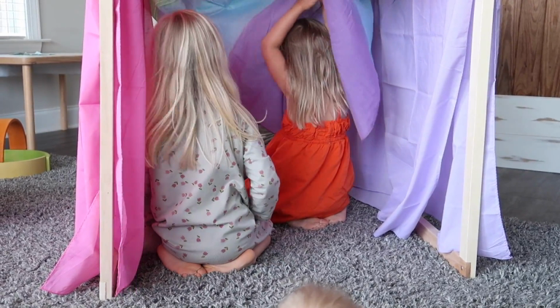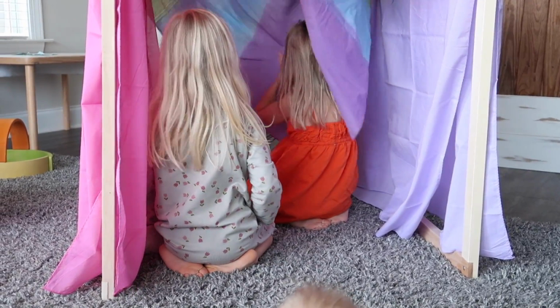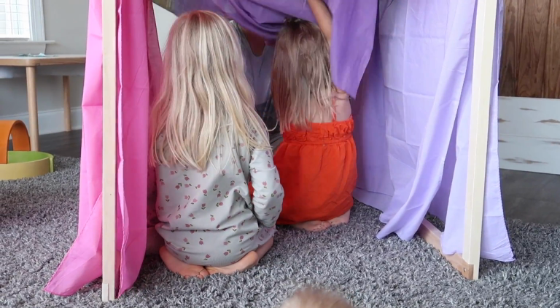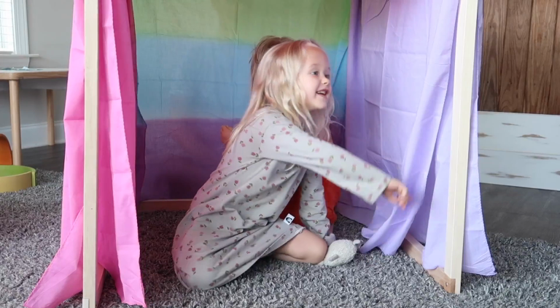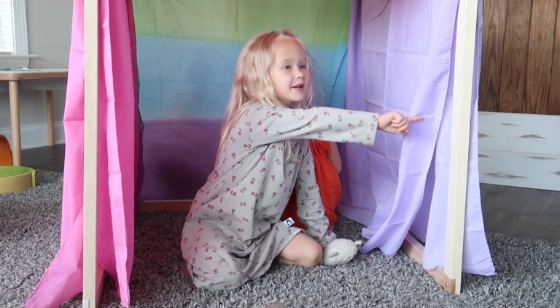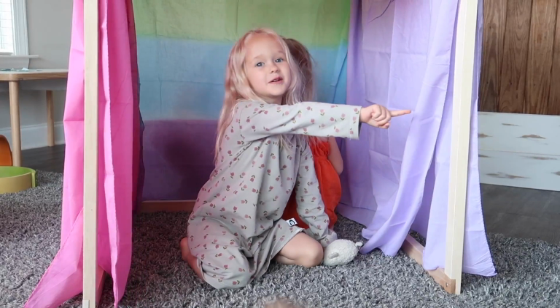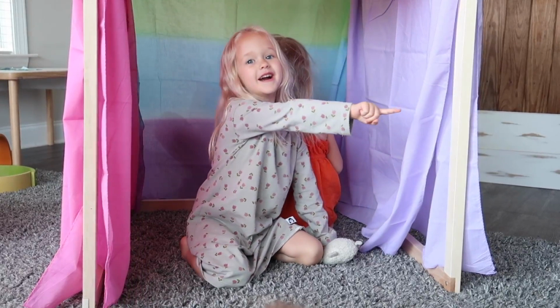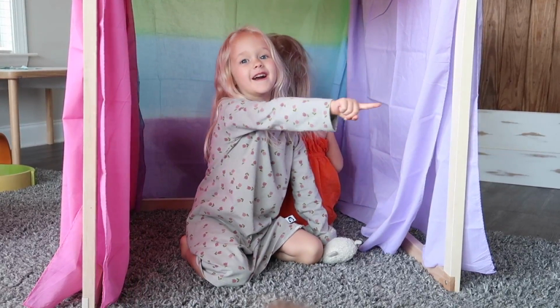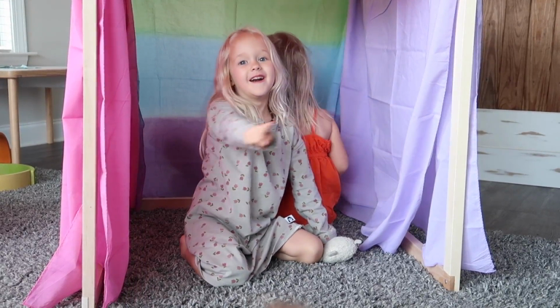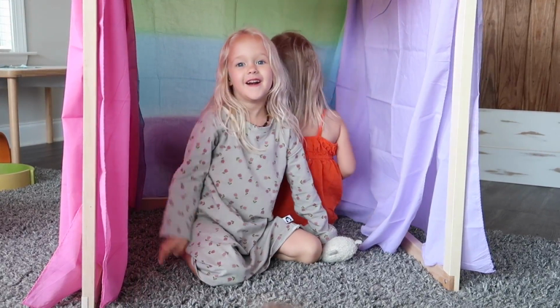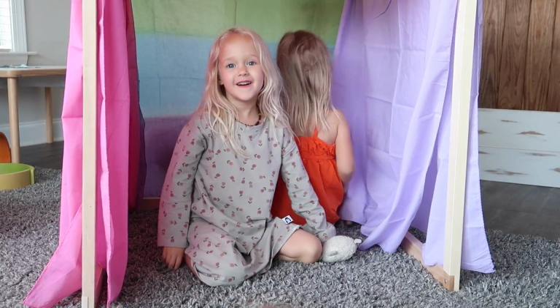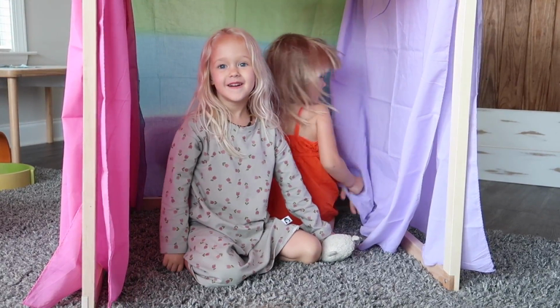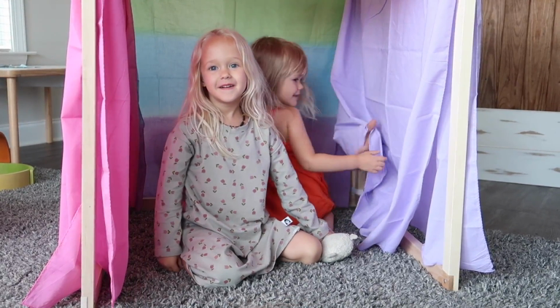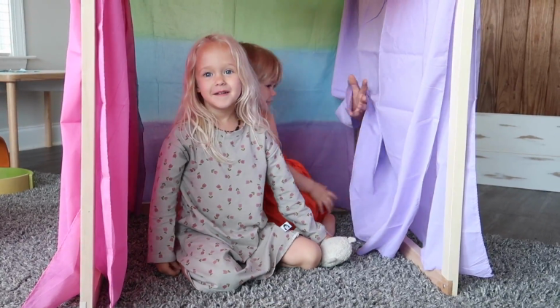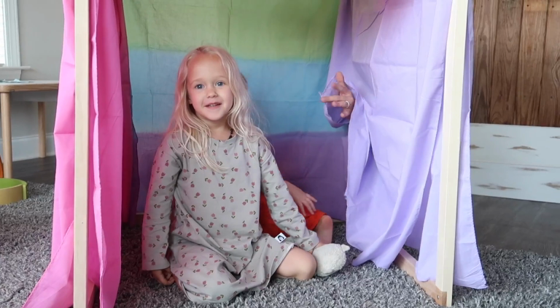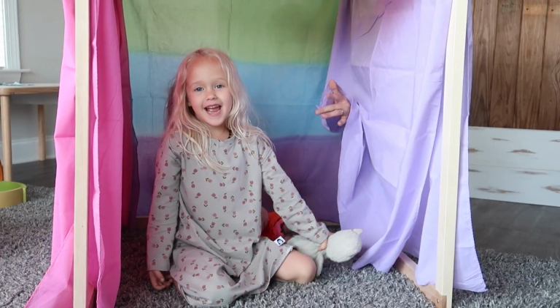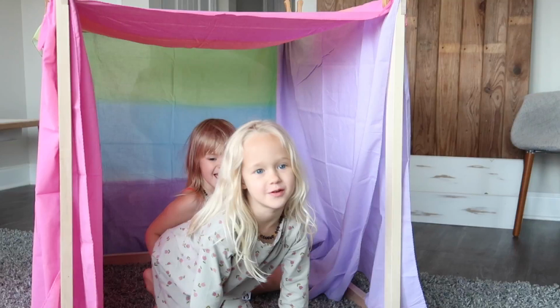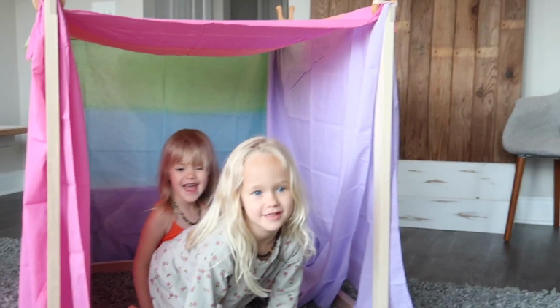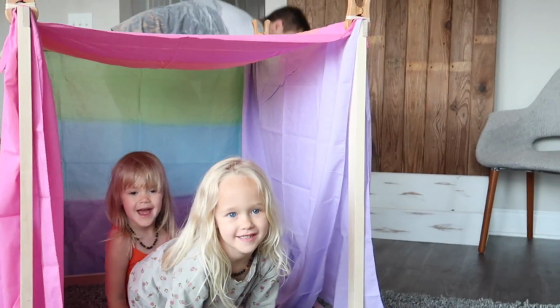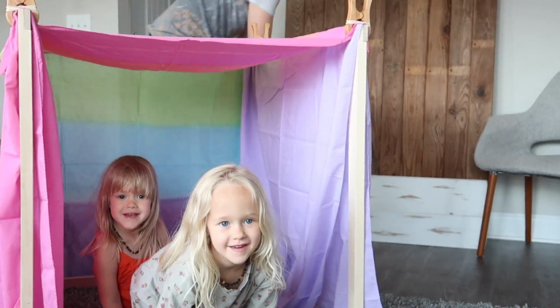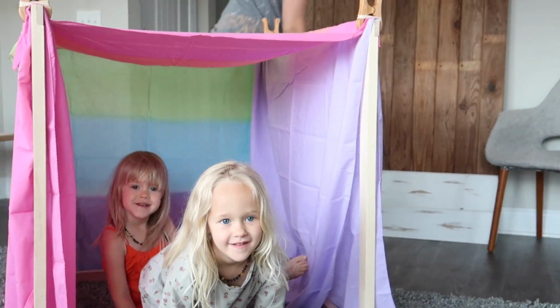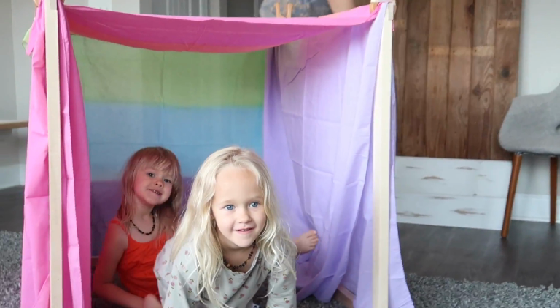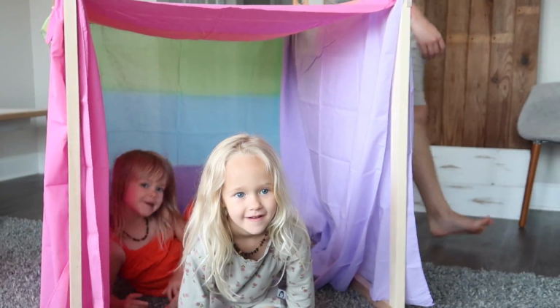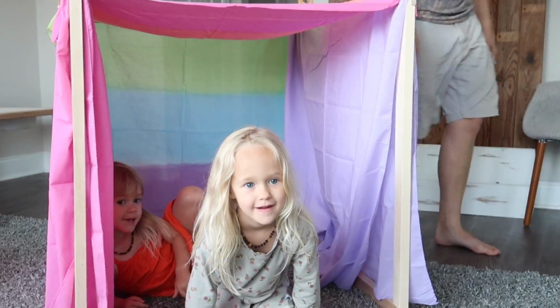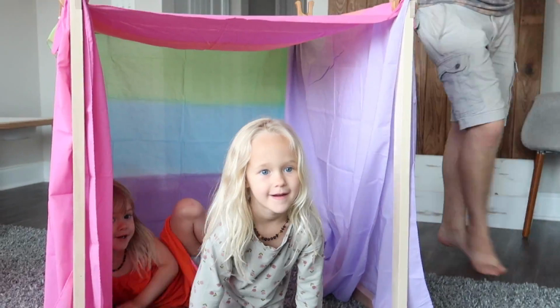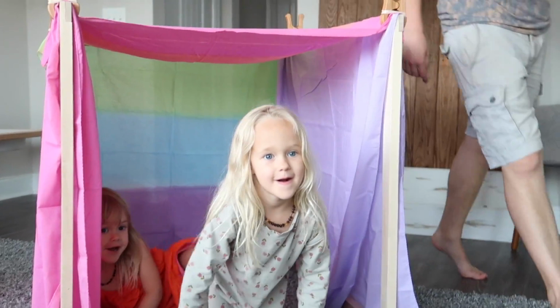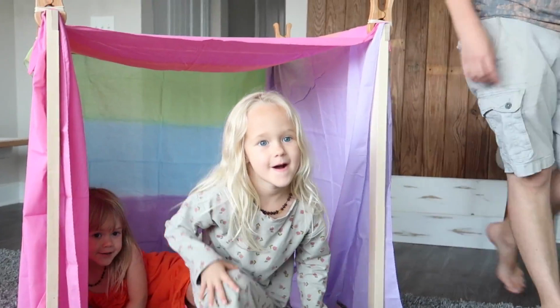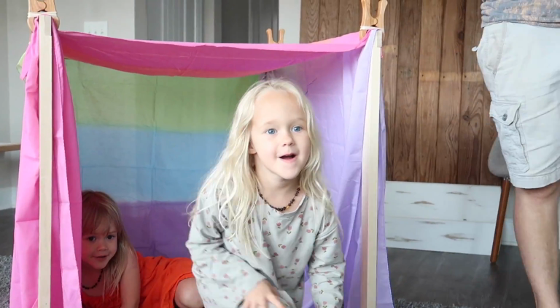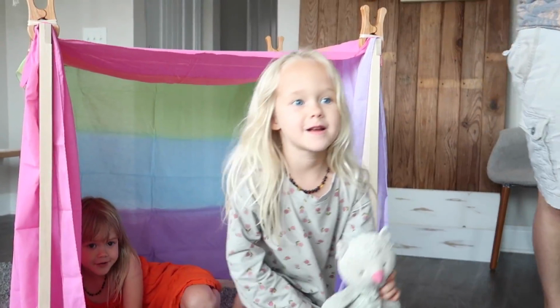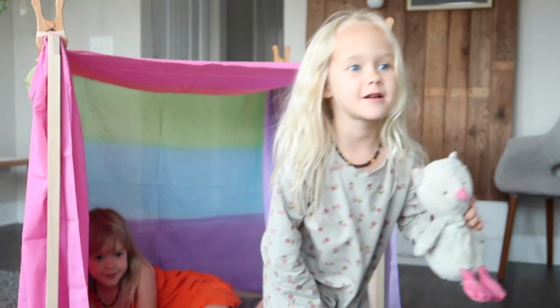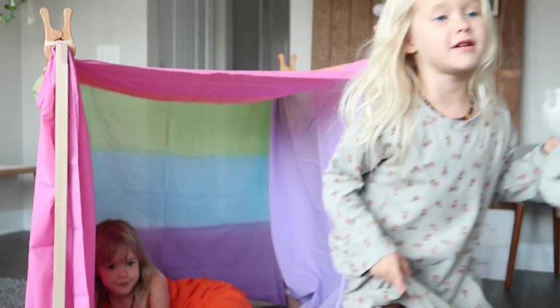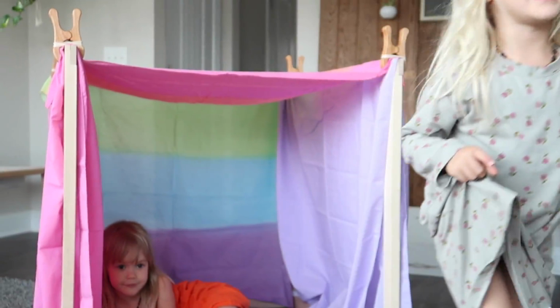The girls are checking out the fort and want to make a door — Rev wants a green one.